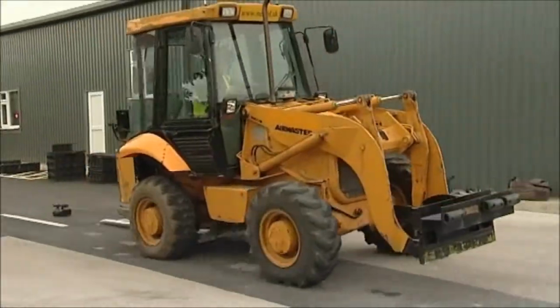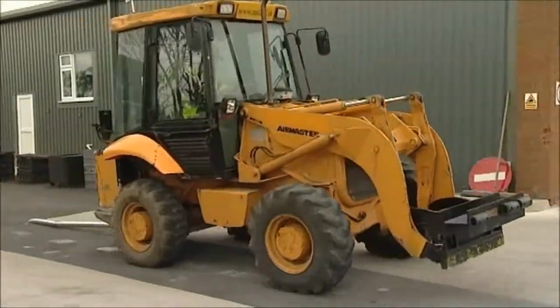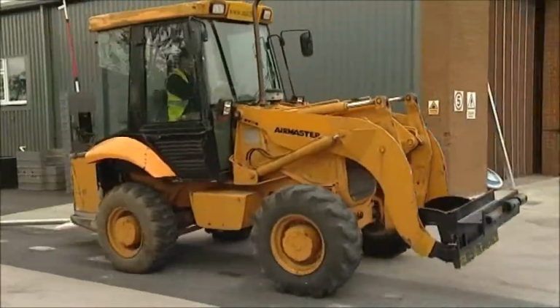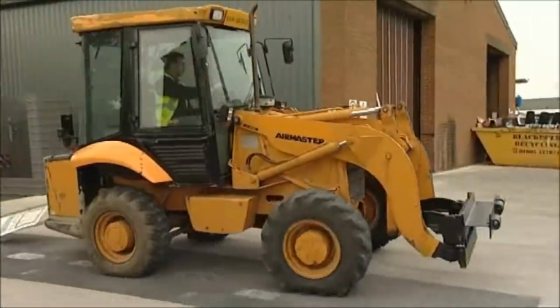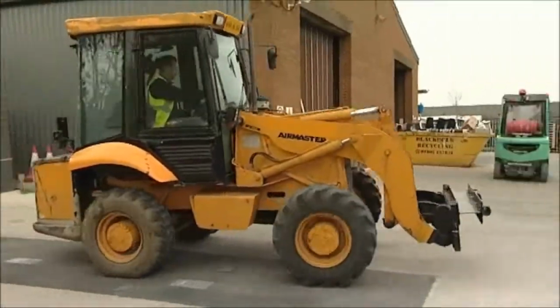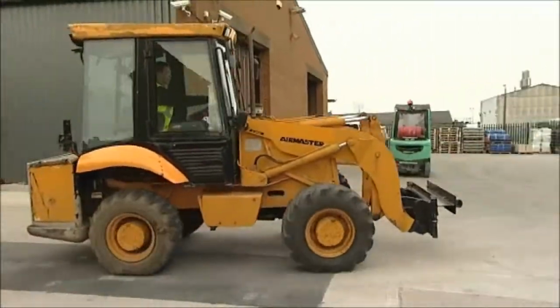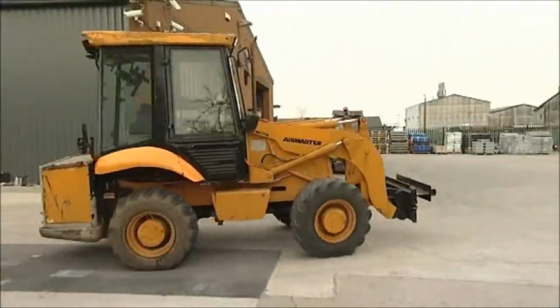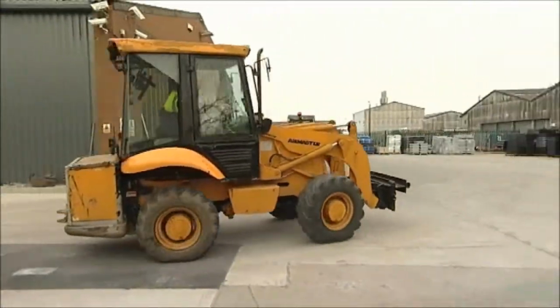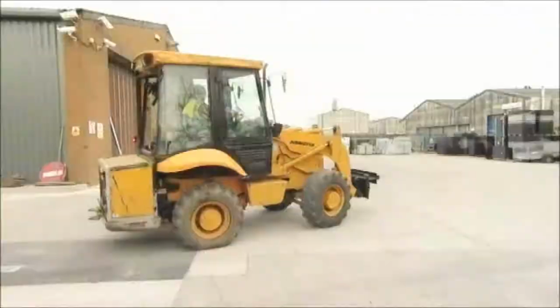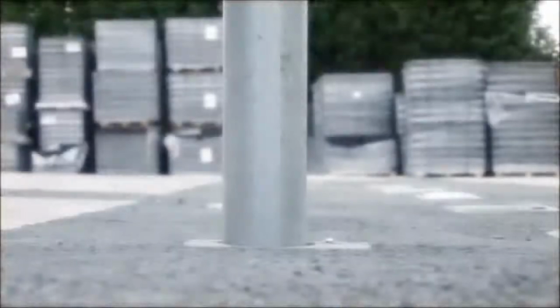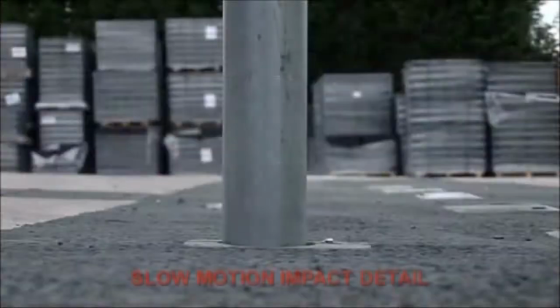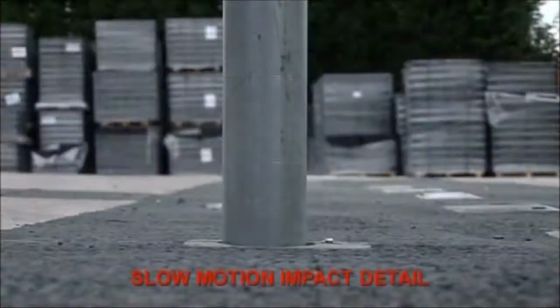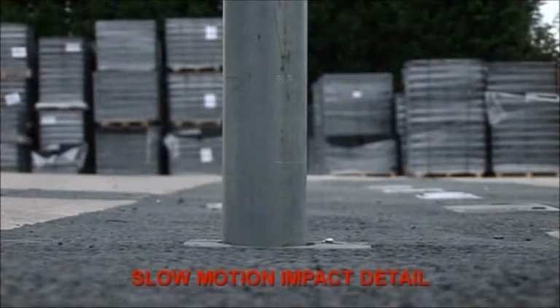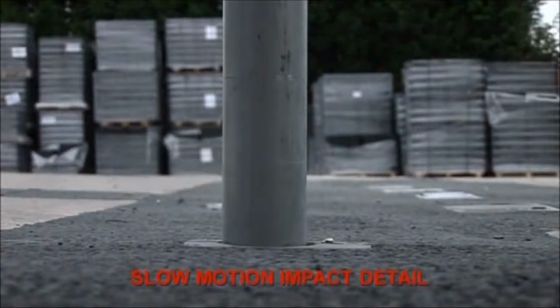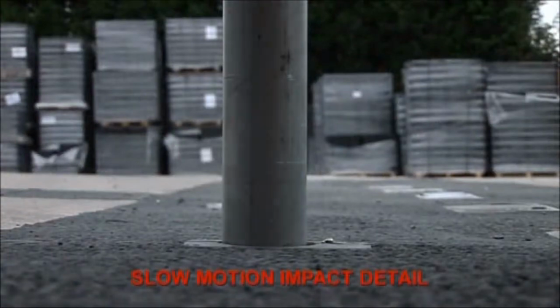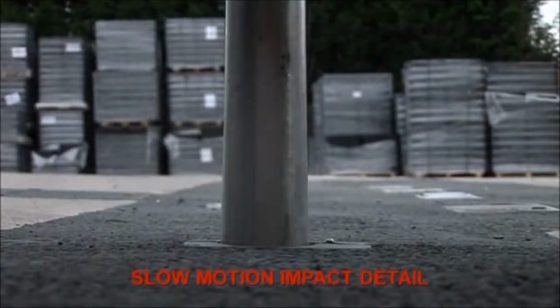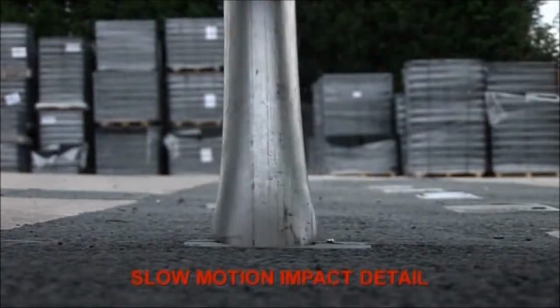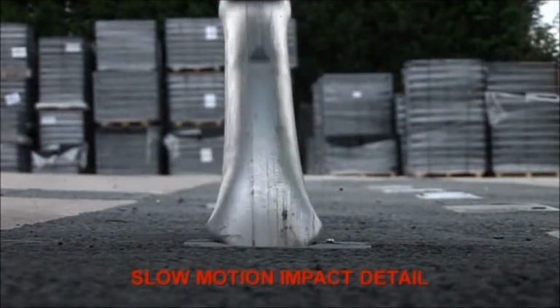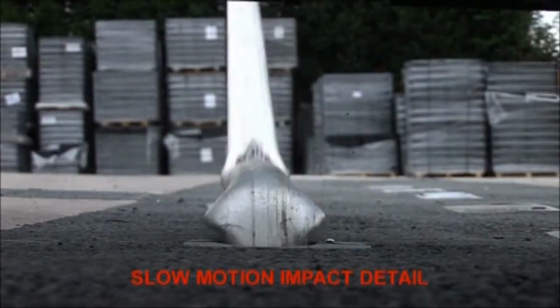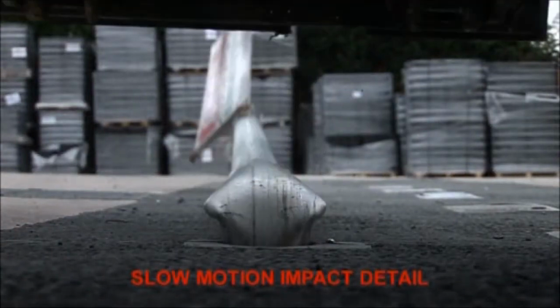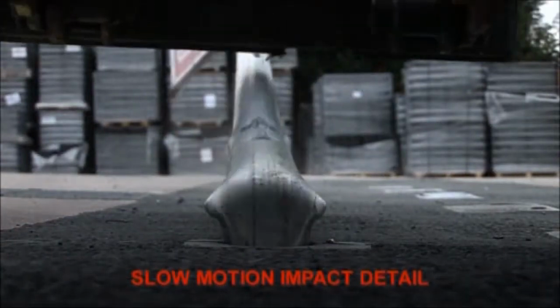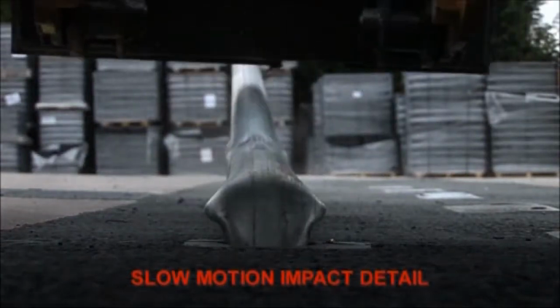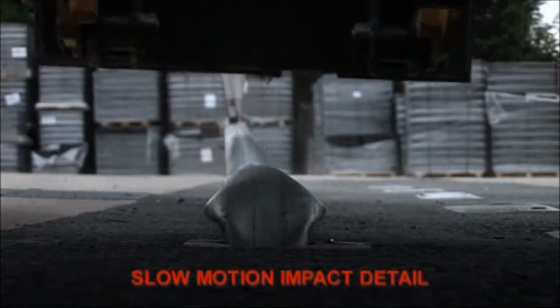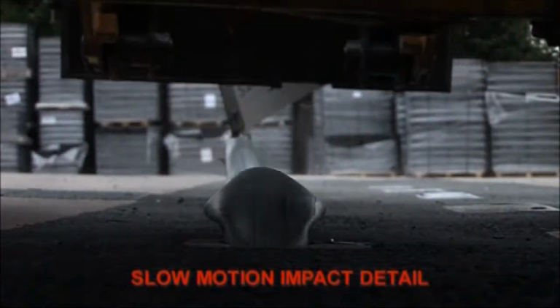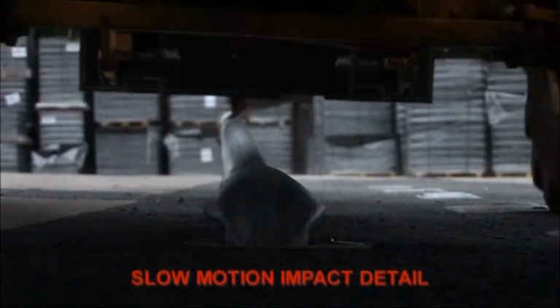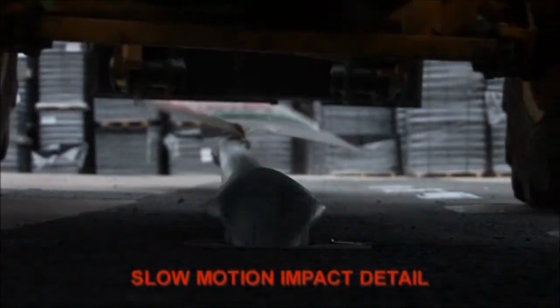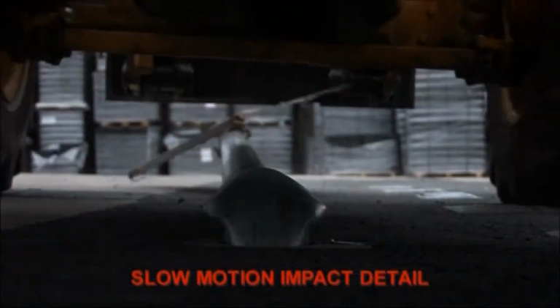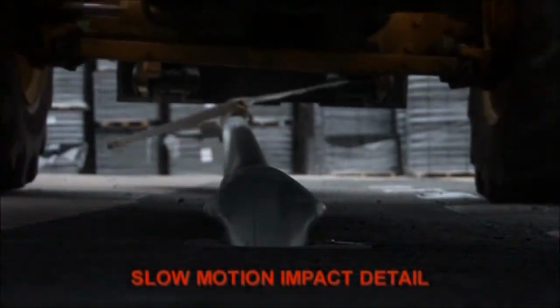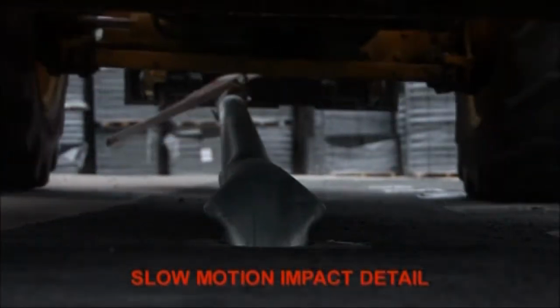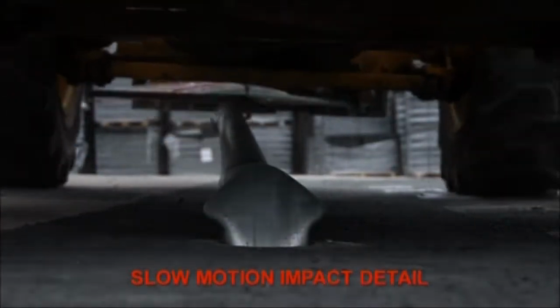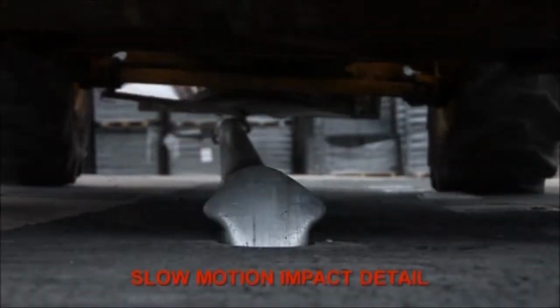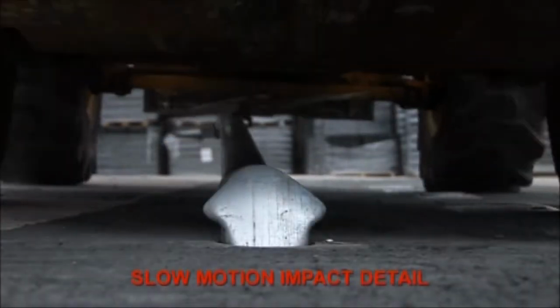Retention sockets are designed to withstand the most severe impacts, allowing damaged street furniture to be removed and replaced in minutes.